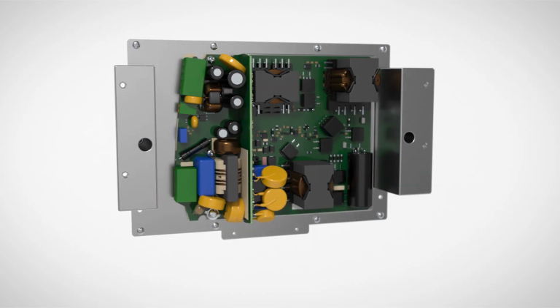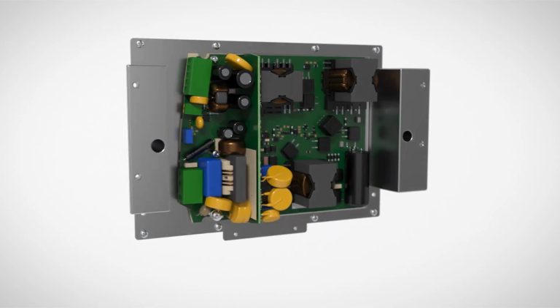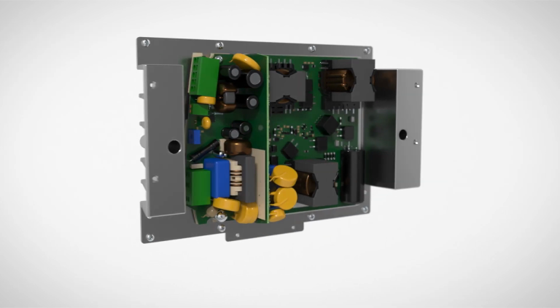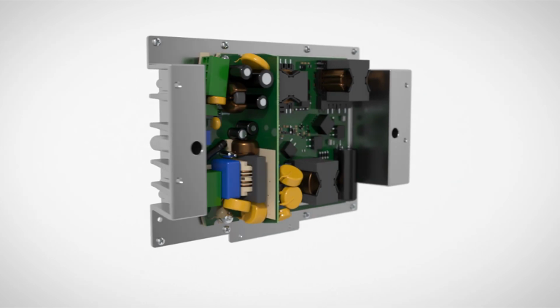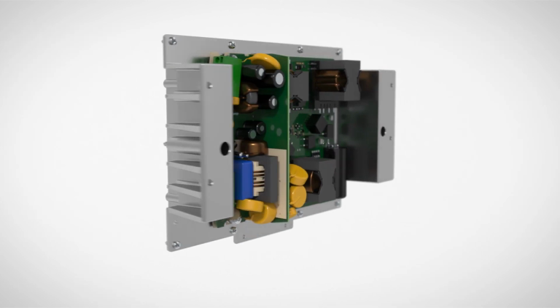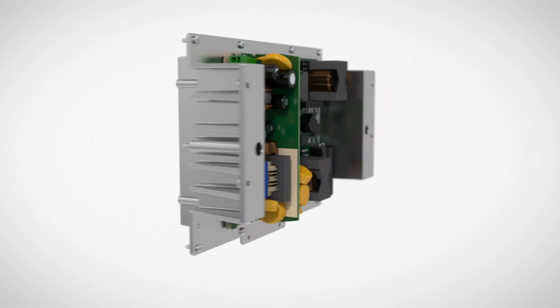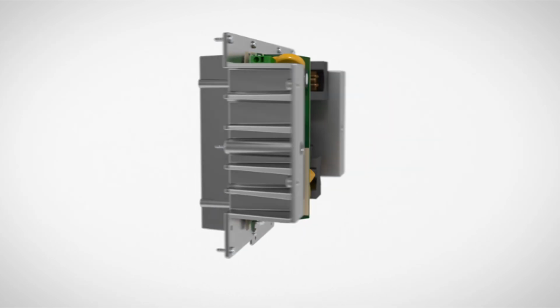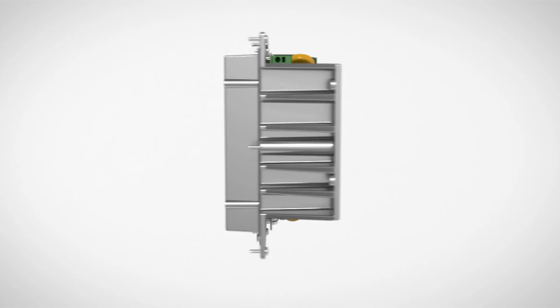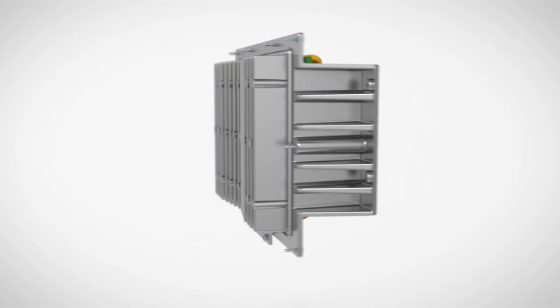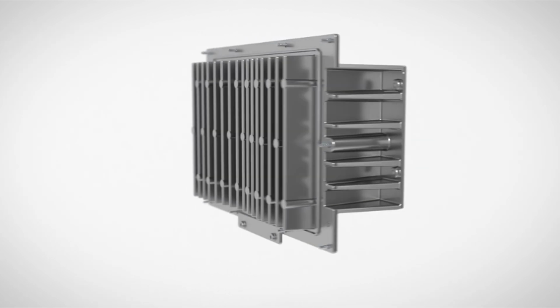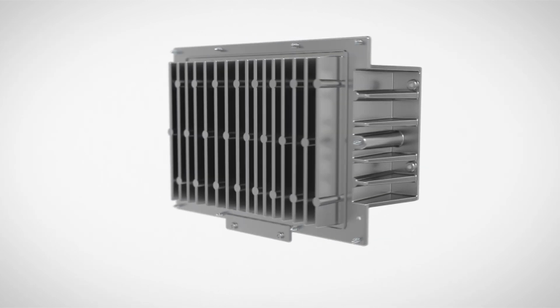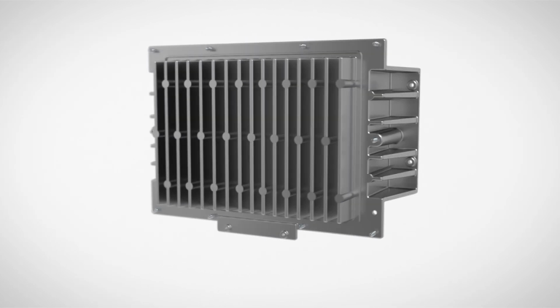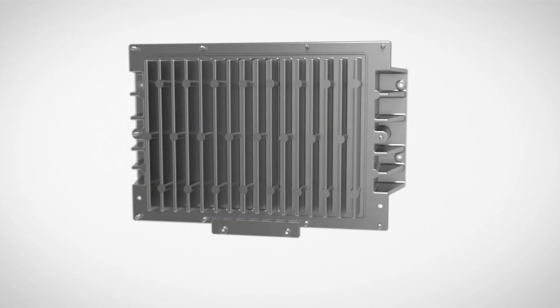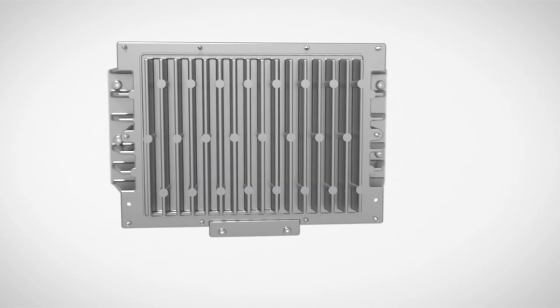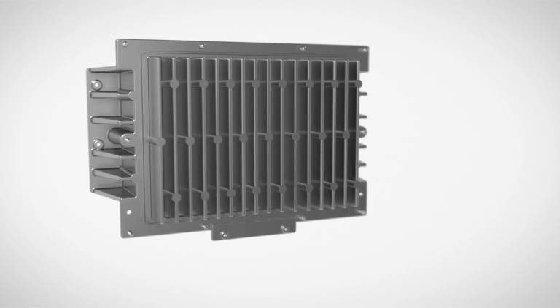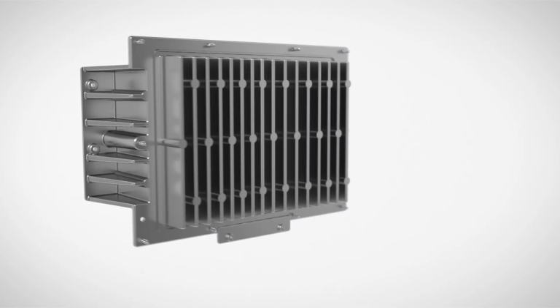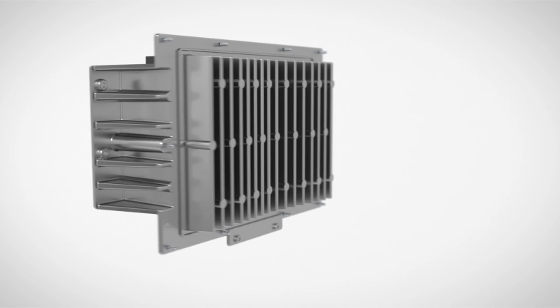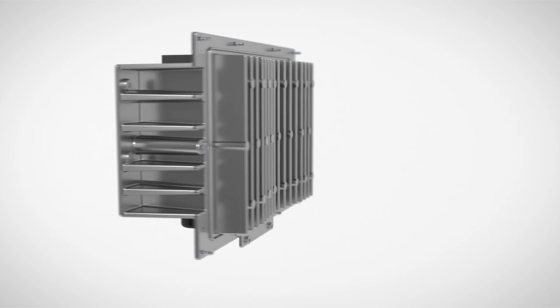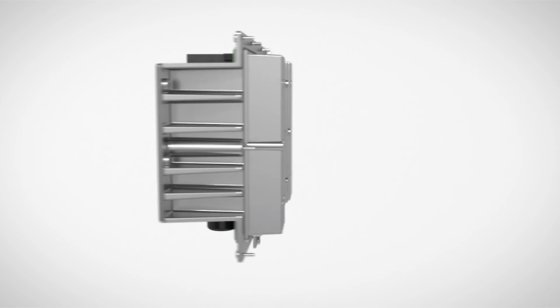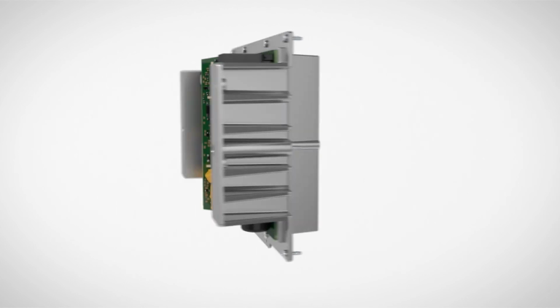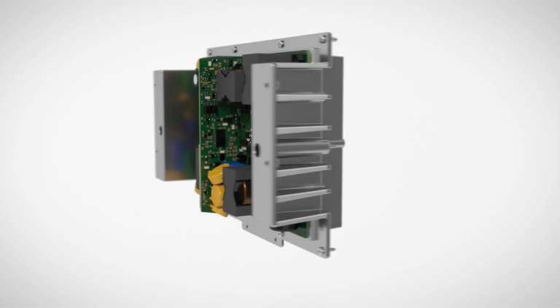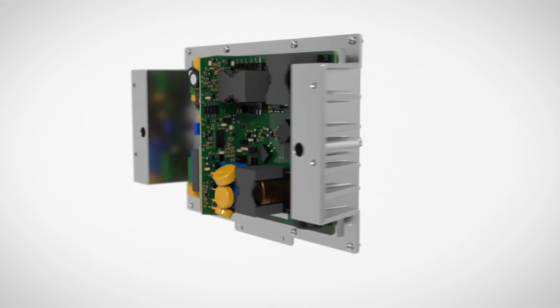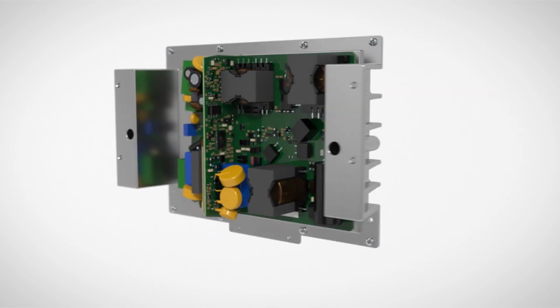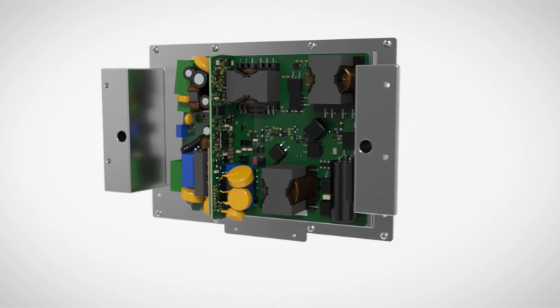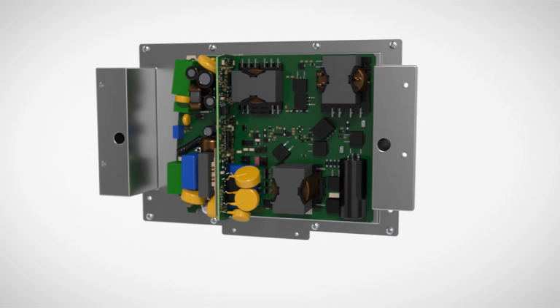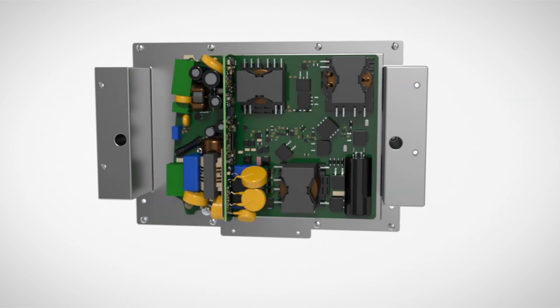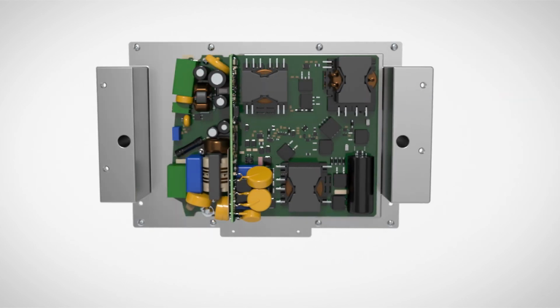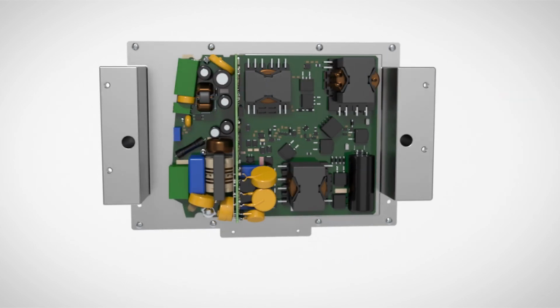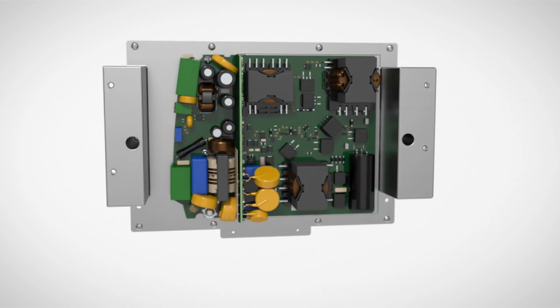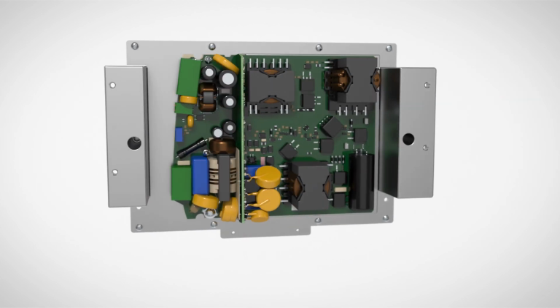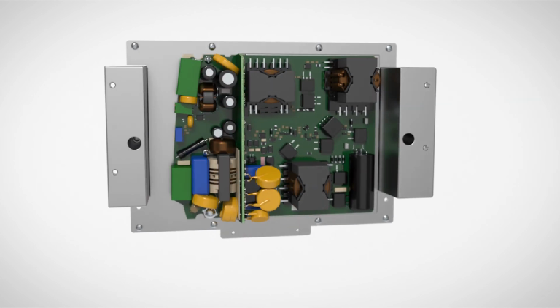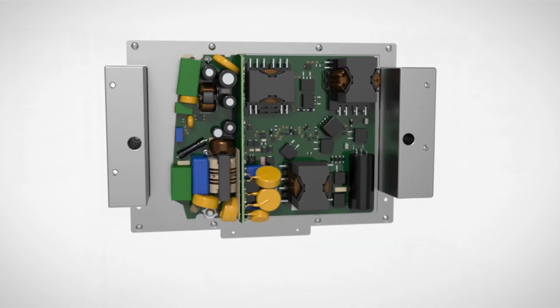The efficient power supply allows for the reliable and continuous use of cameras with high power requirements, even in extreme ambient conditions.